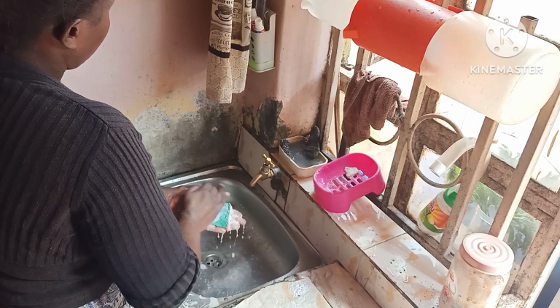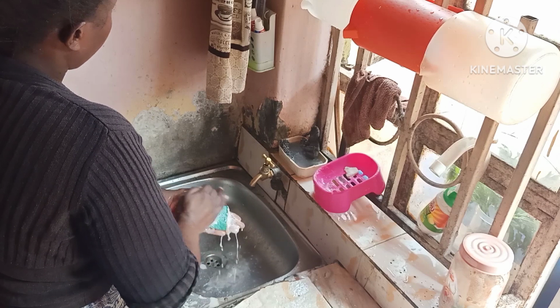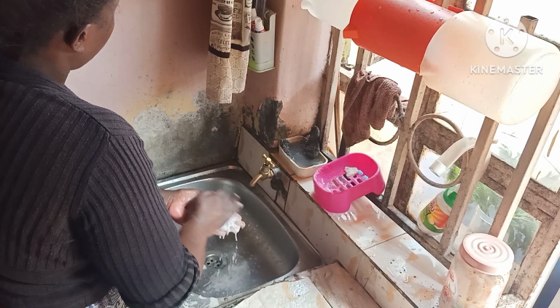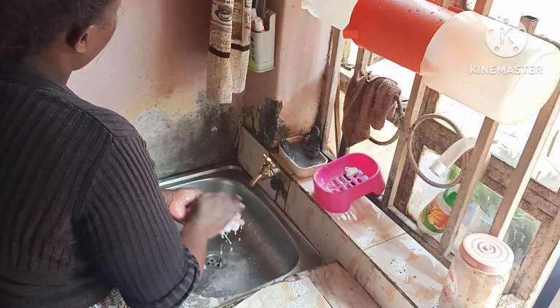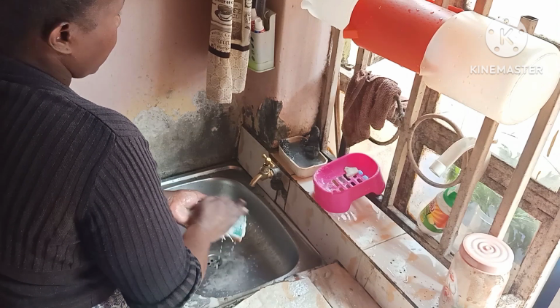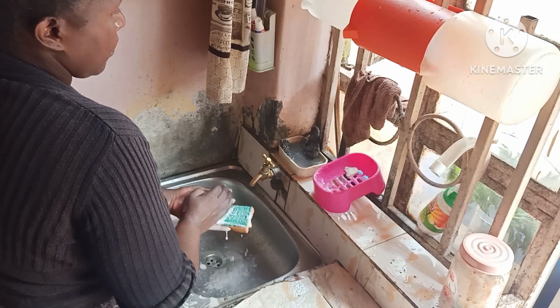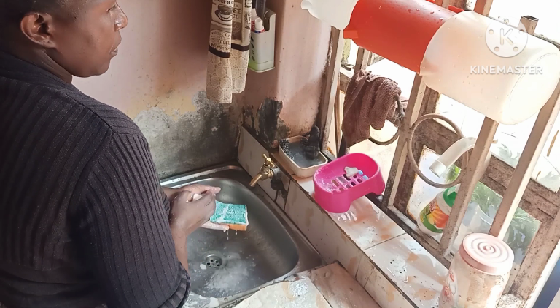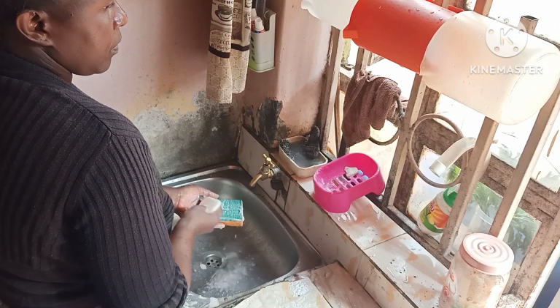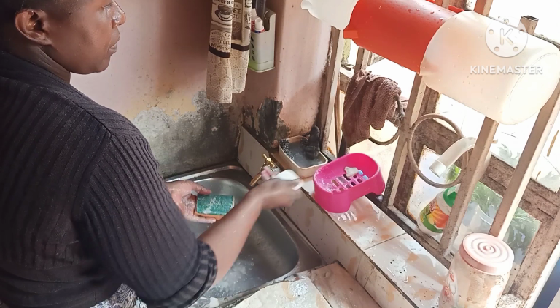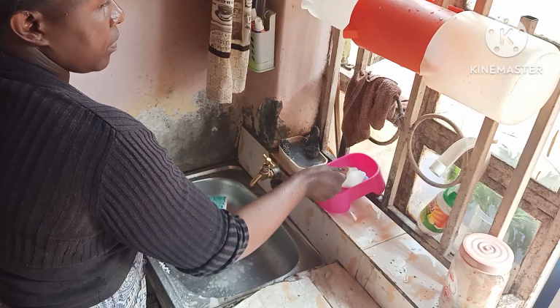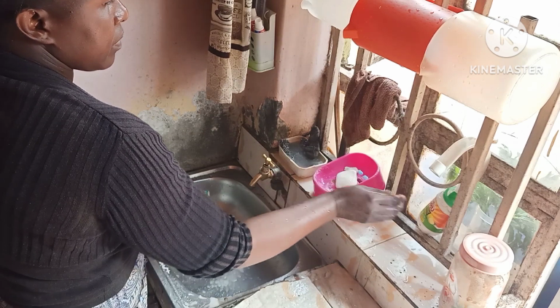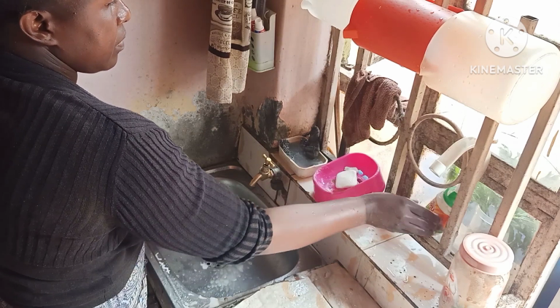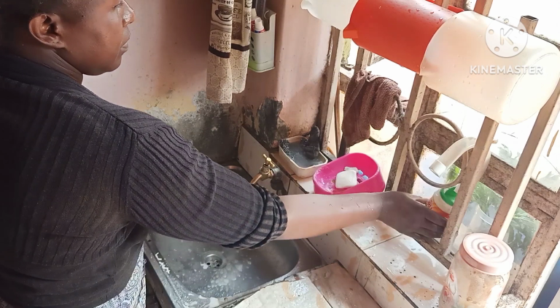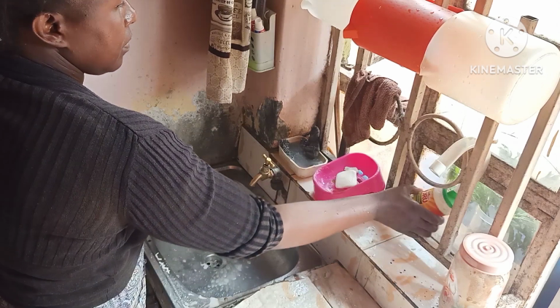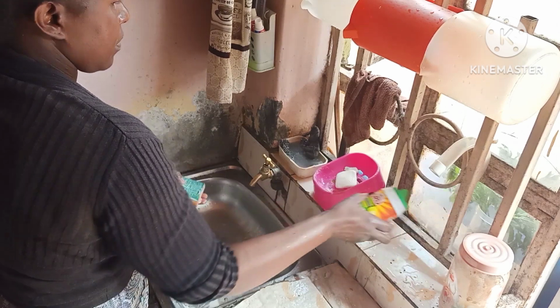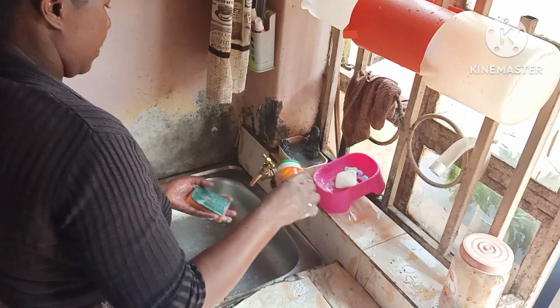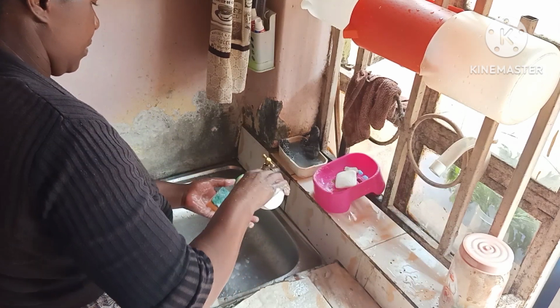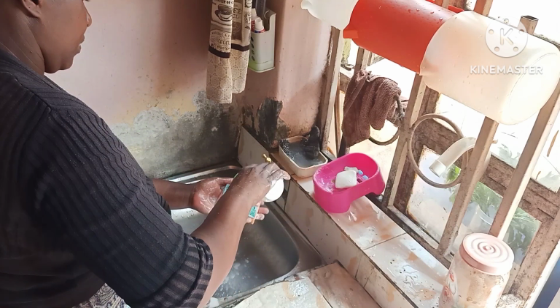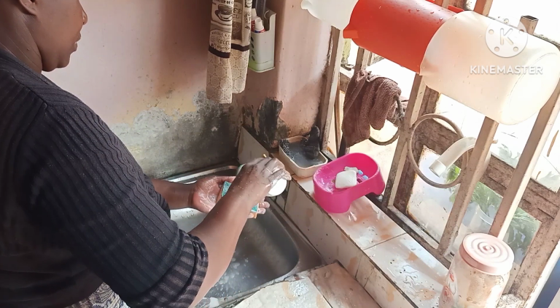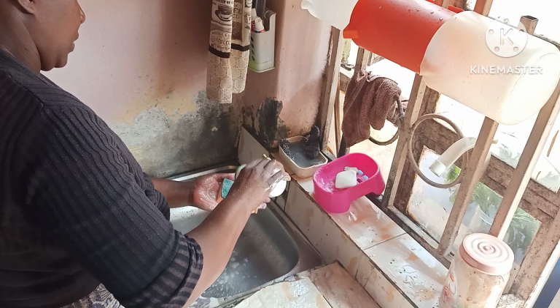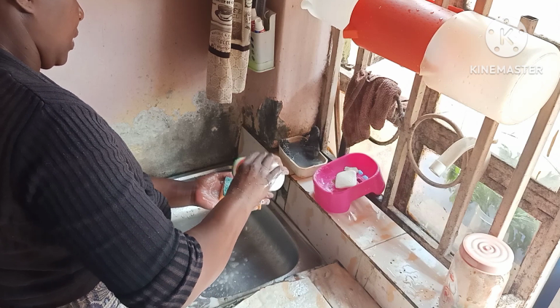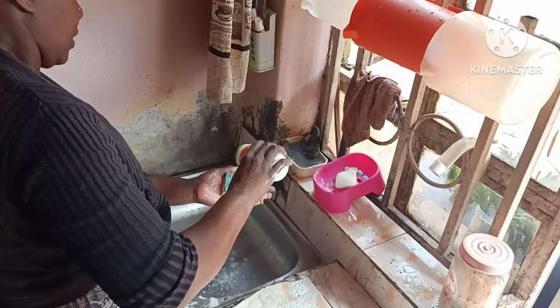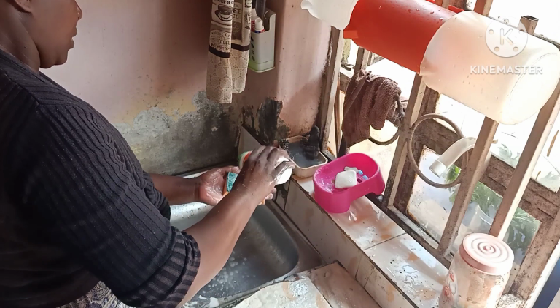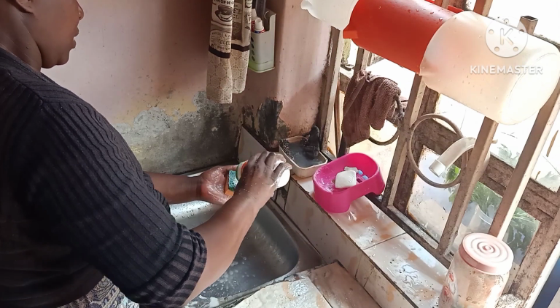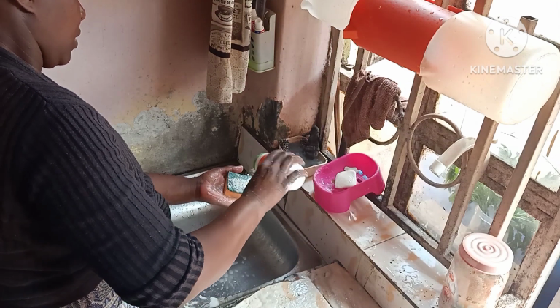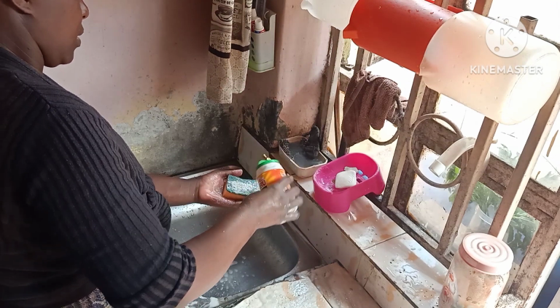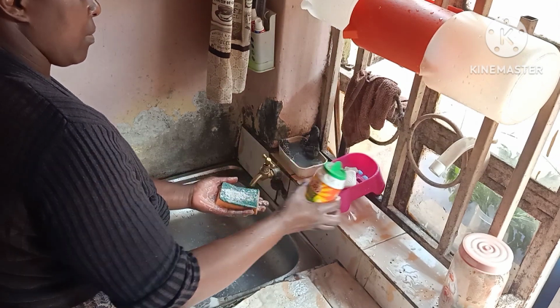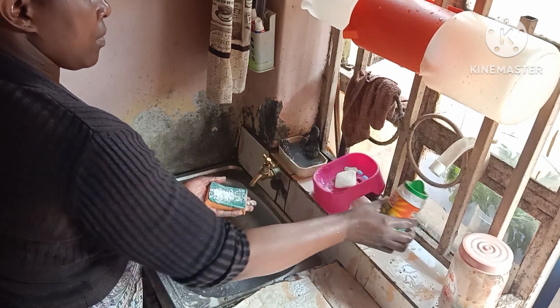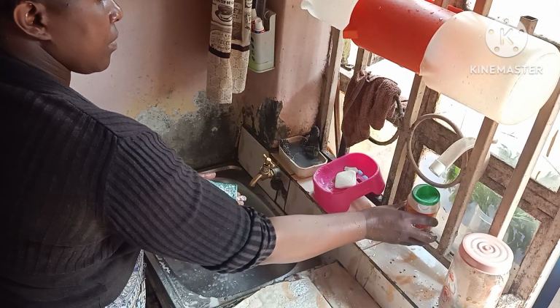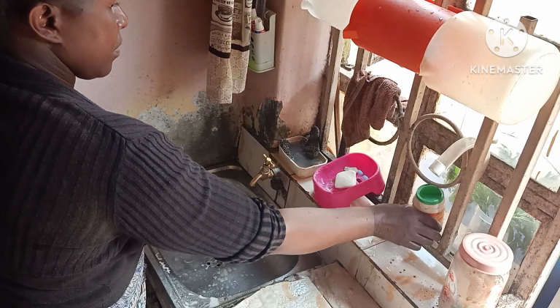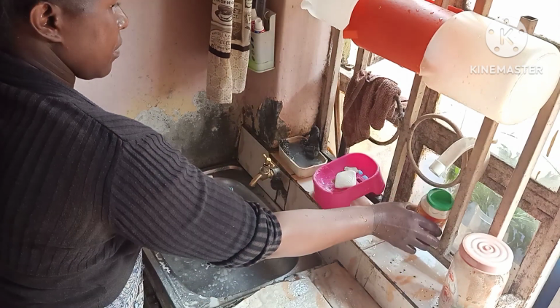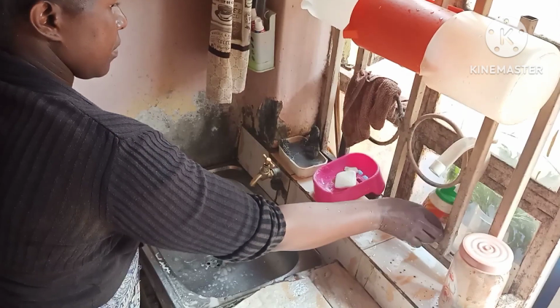I really love how the combination of soap and scouring powder cleans the sink. It leaves the sink shiny and super clean — I really love it.